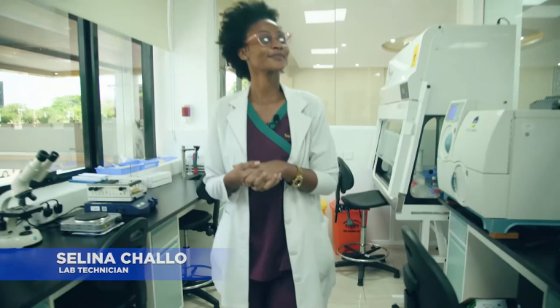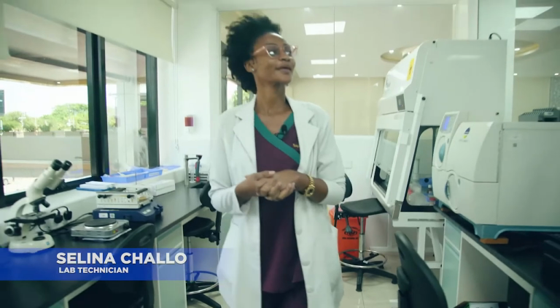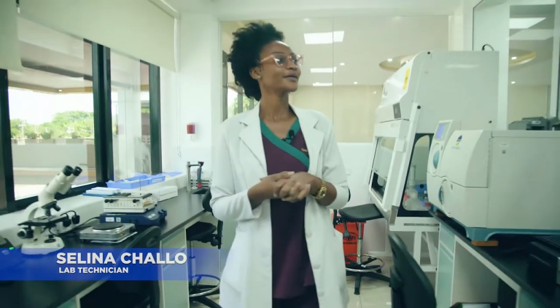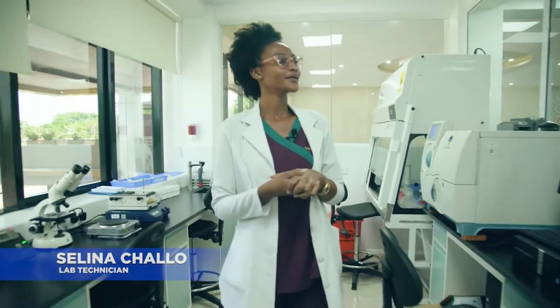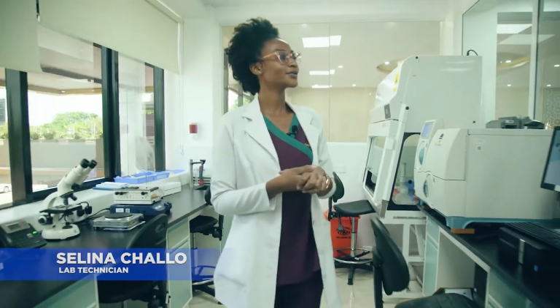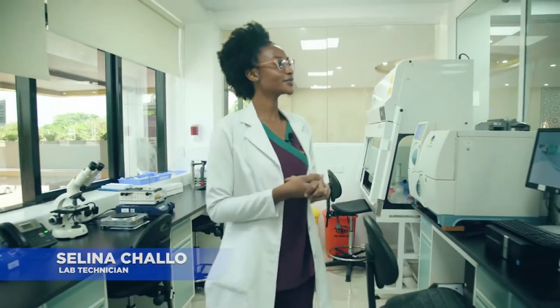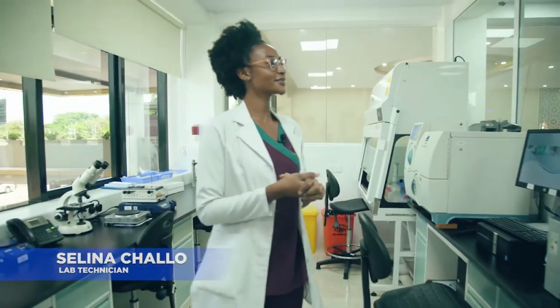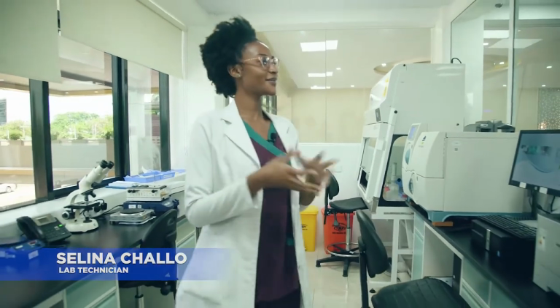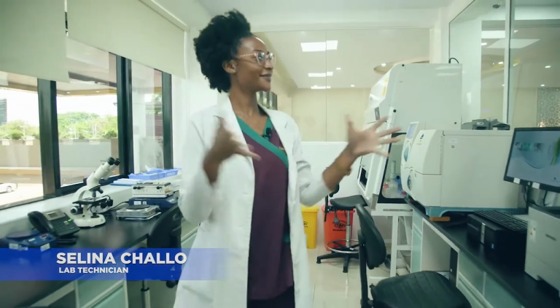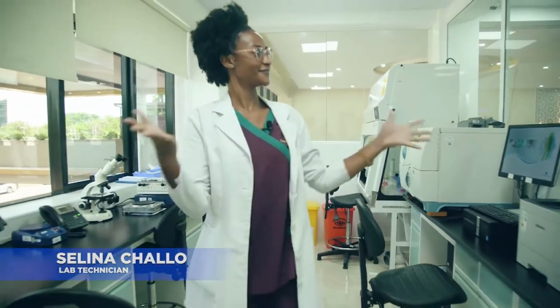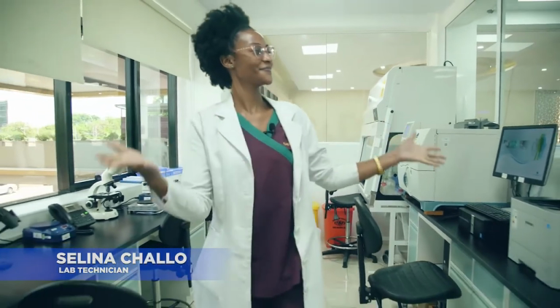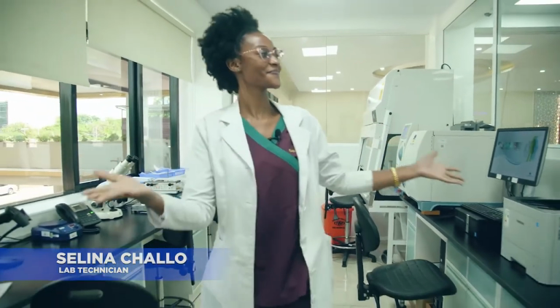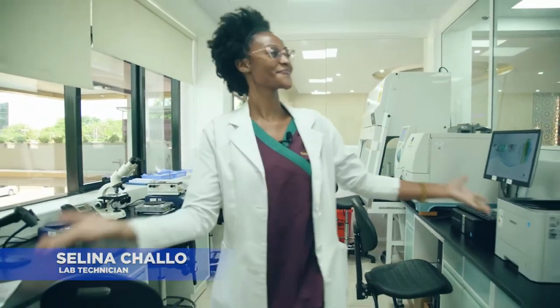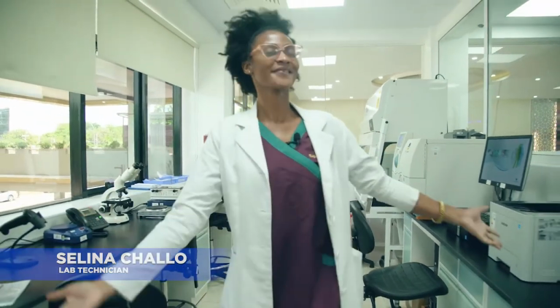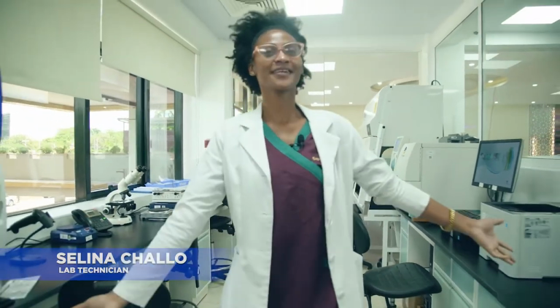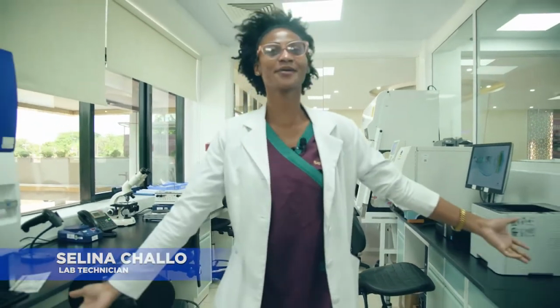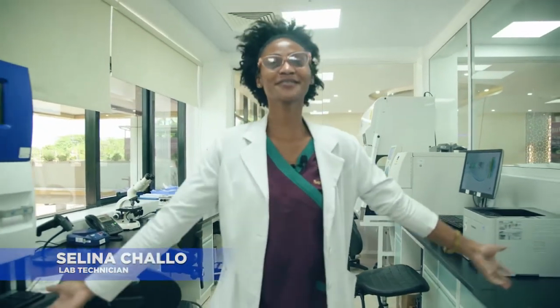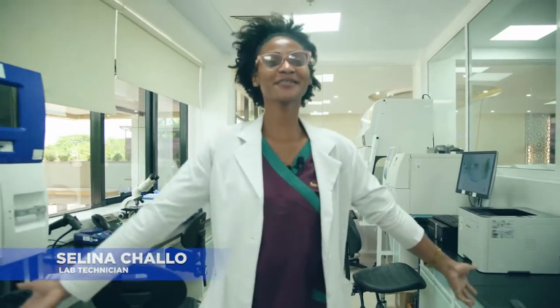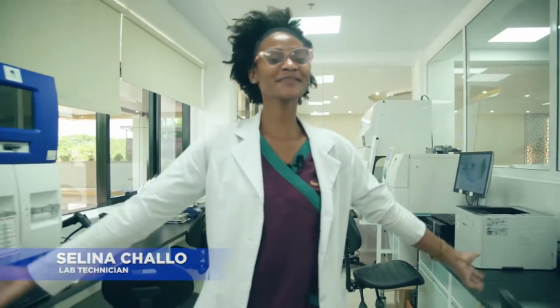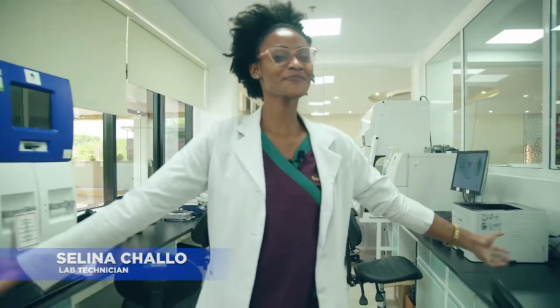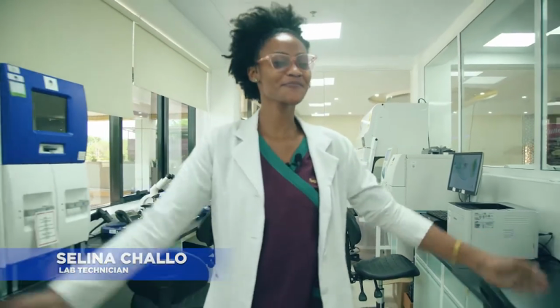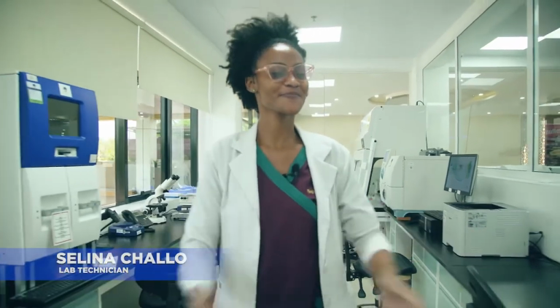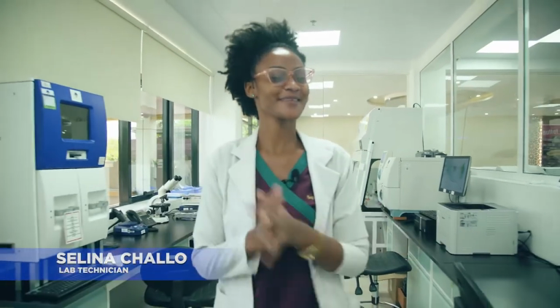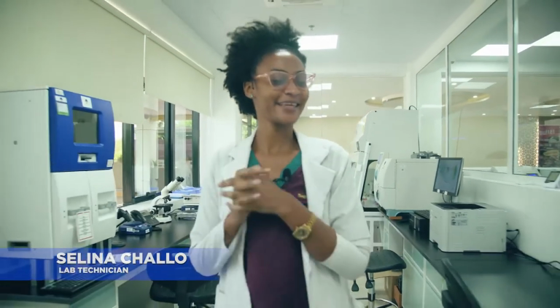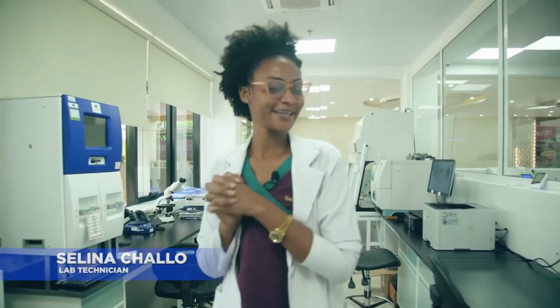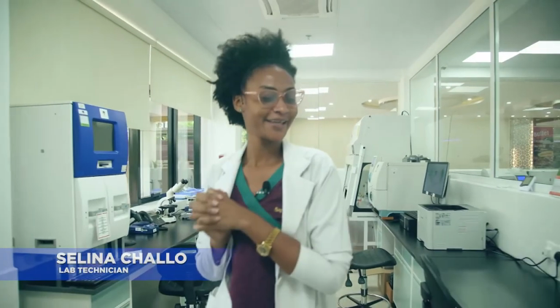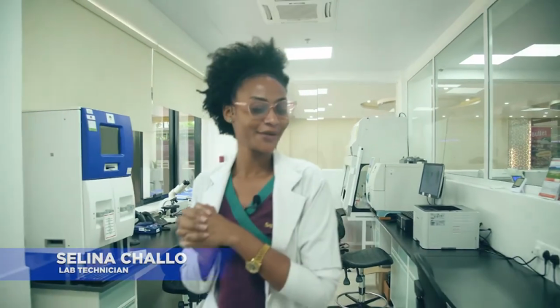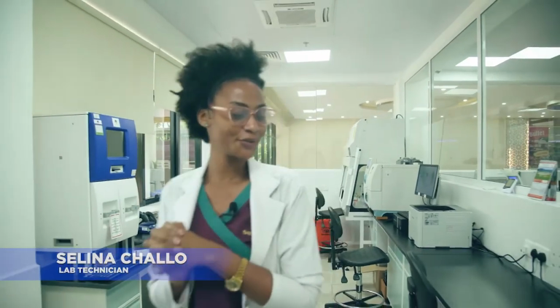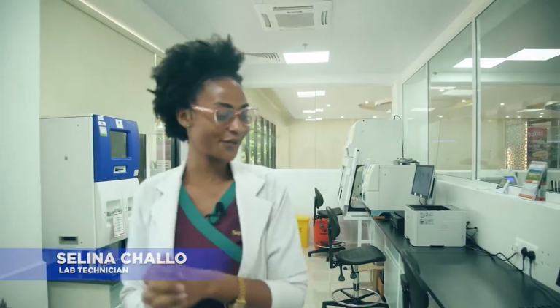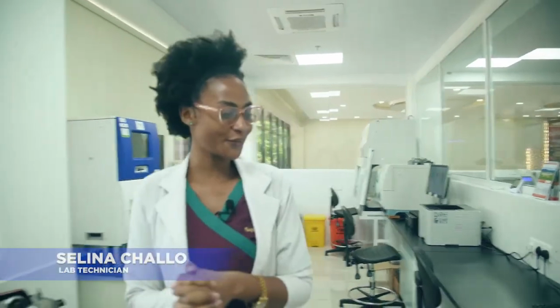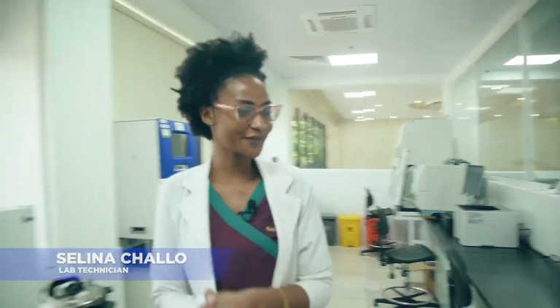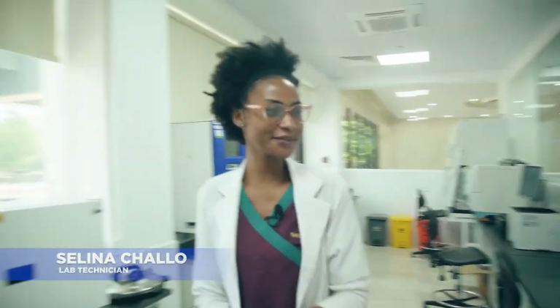So this is our laboratory. You are welcome.